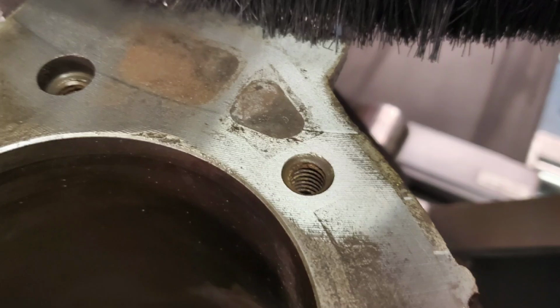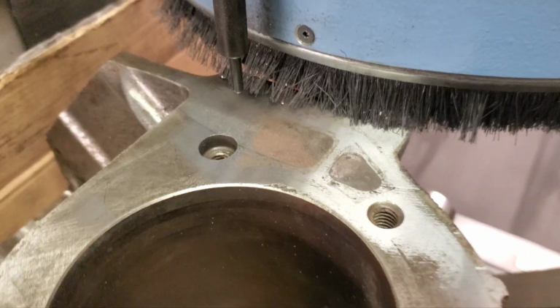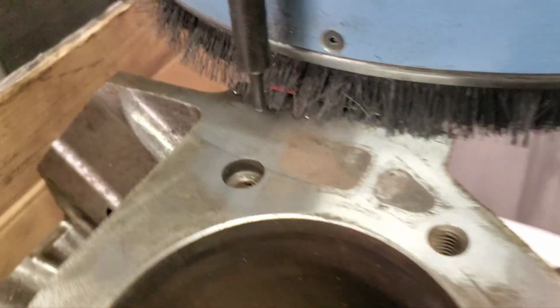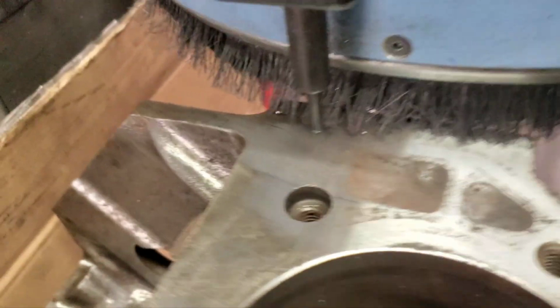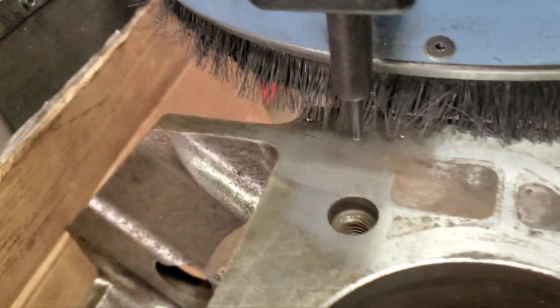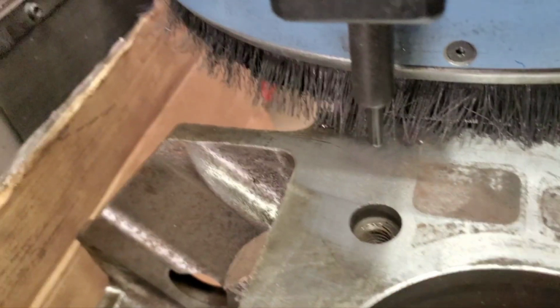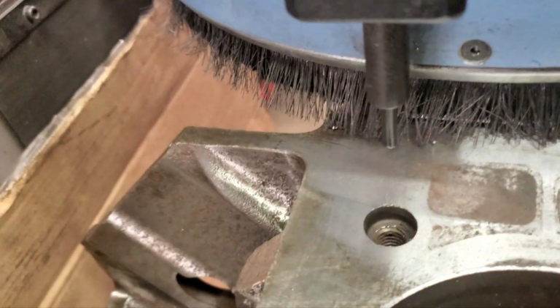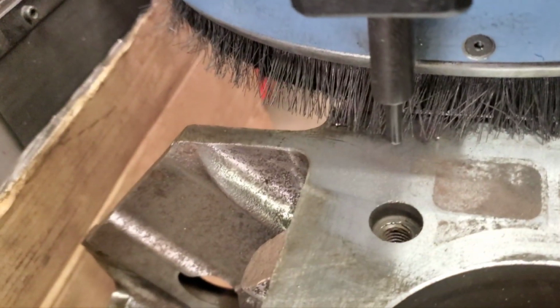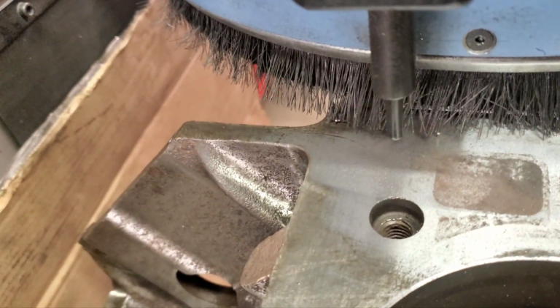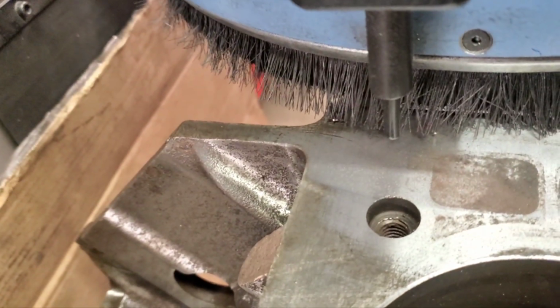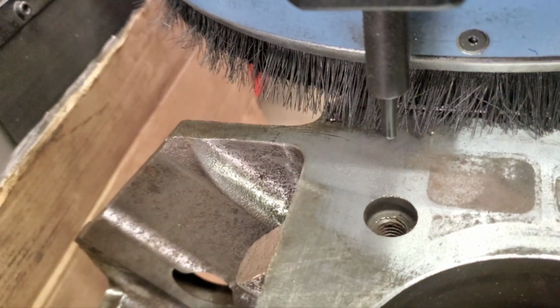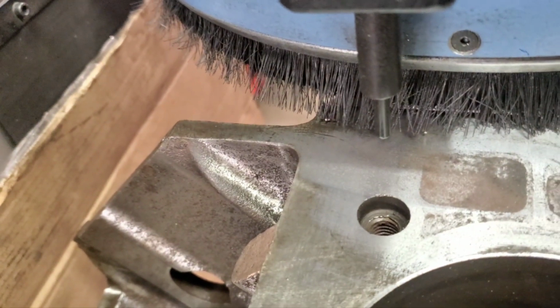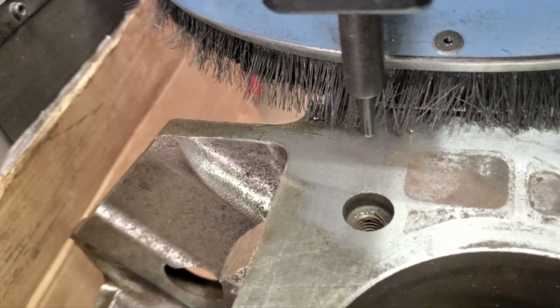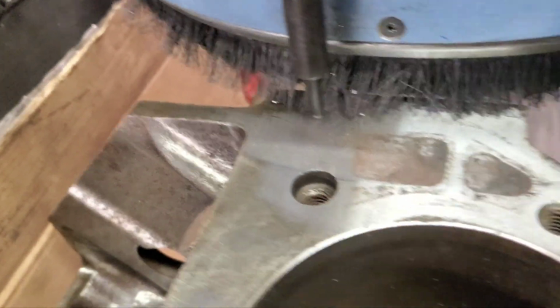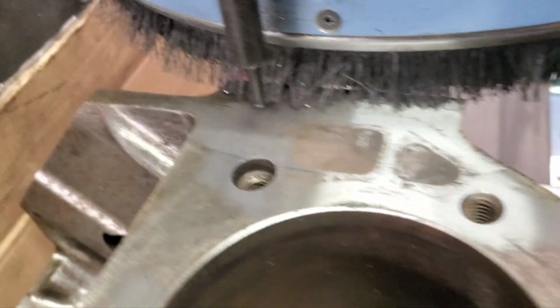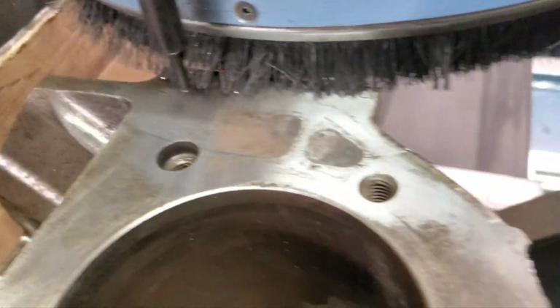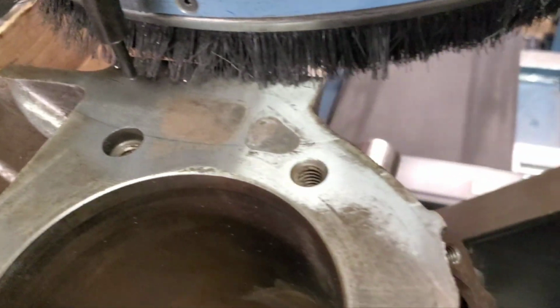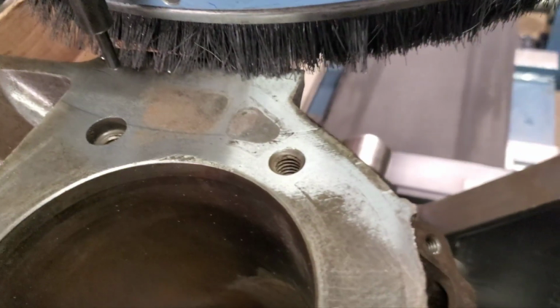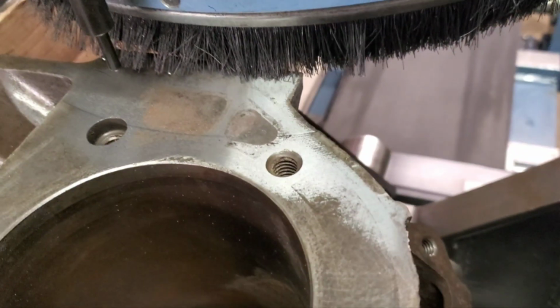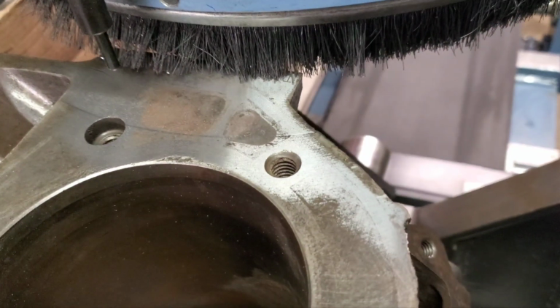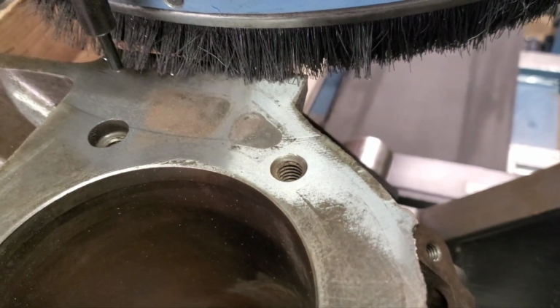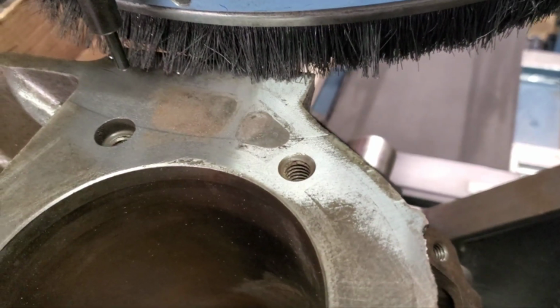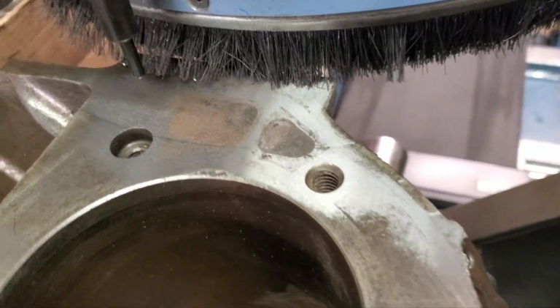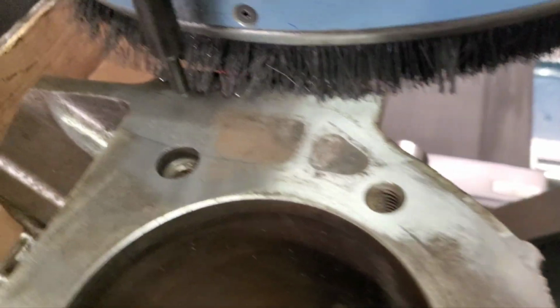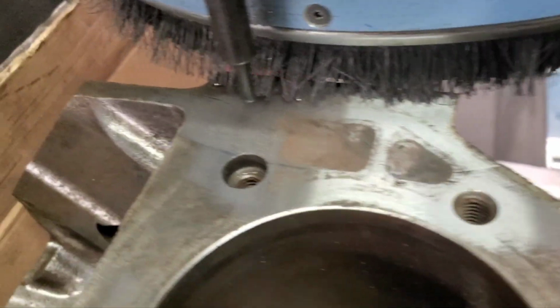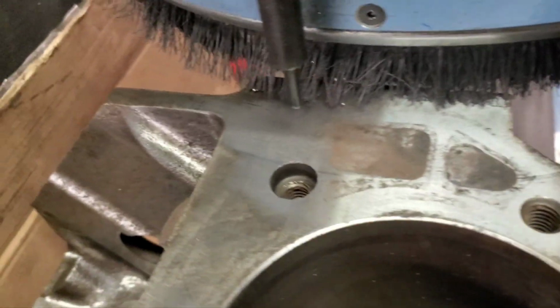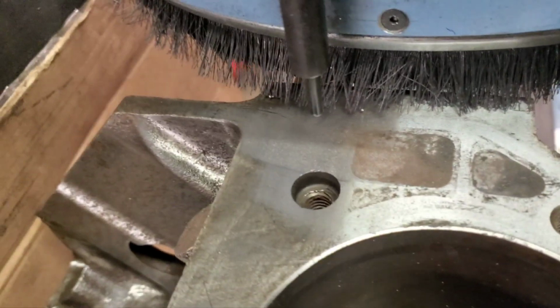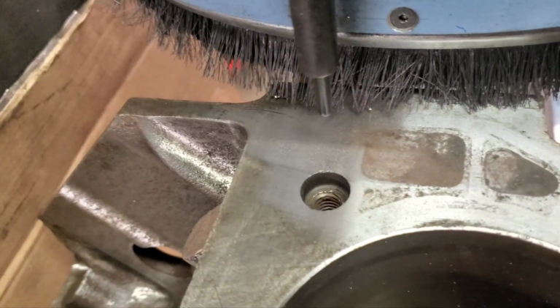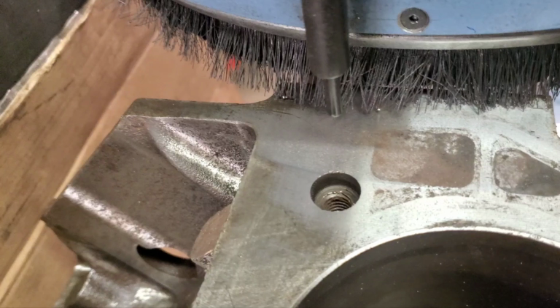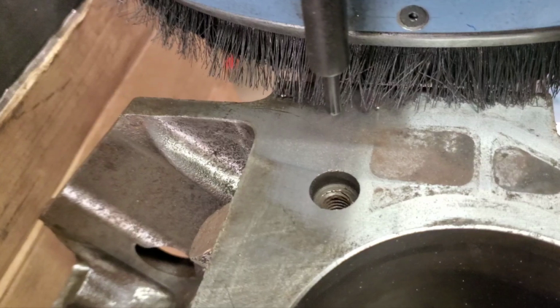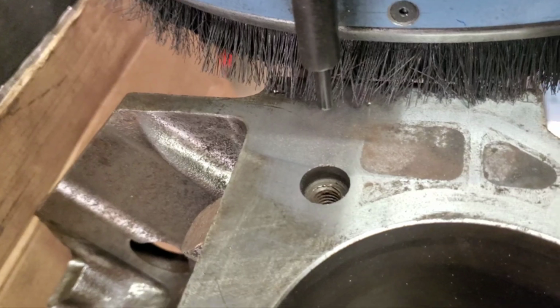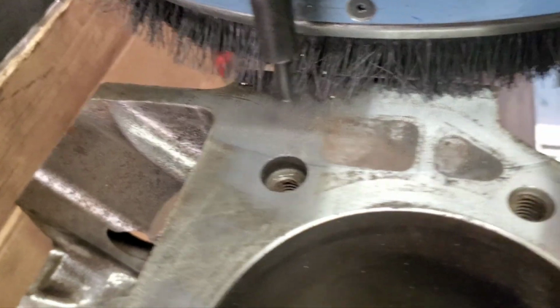We bought a Chevrolet 454 — it's going to go to 498. You can see we're pretty well centered up.